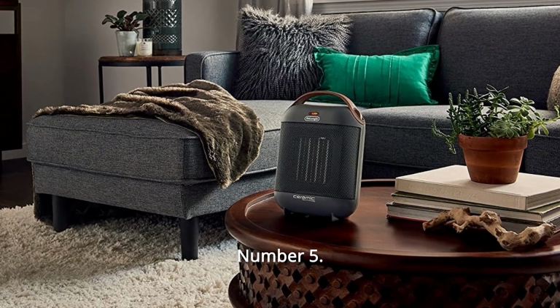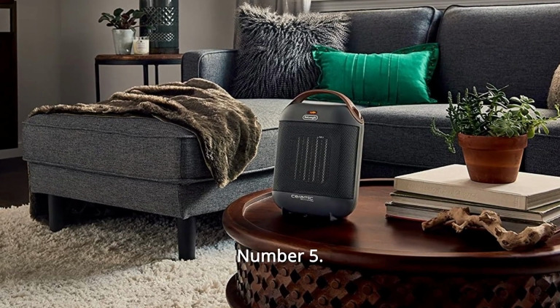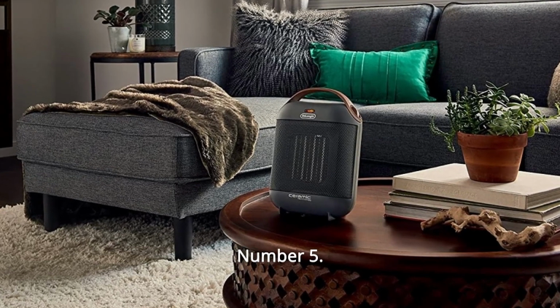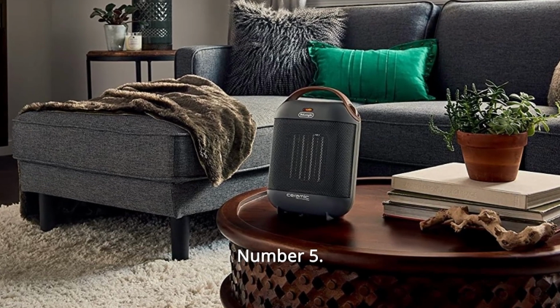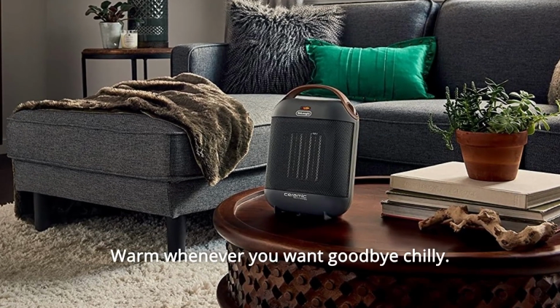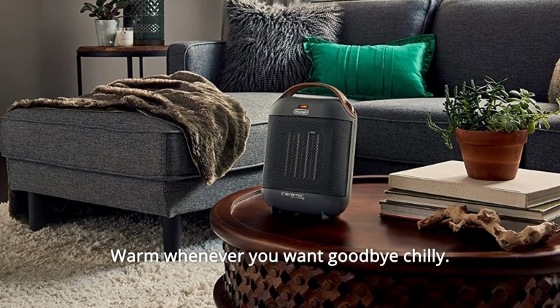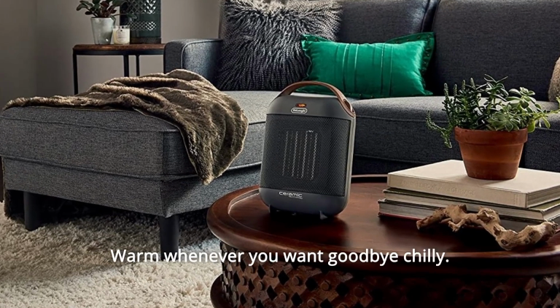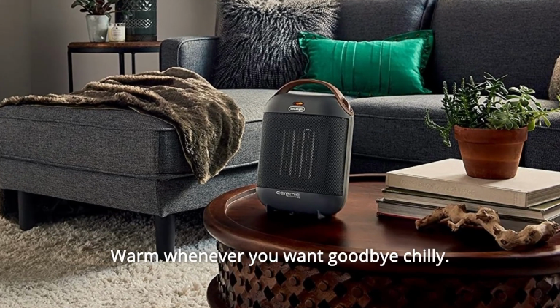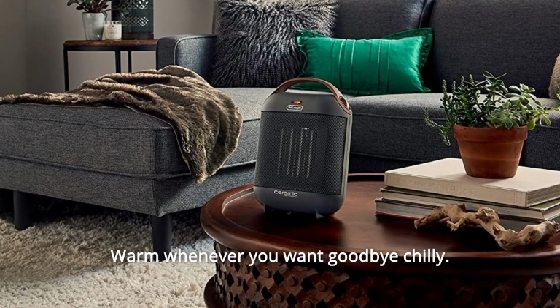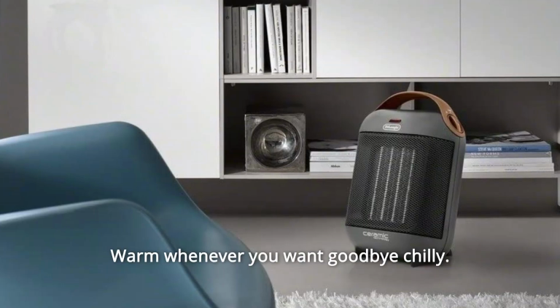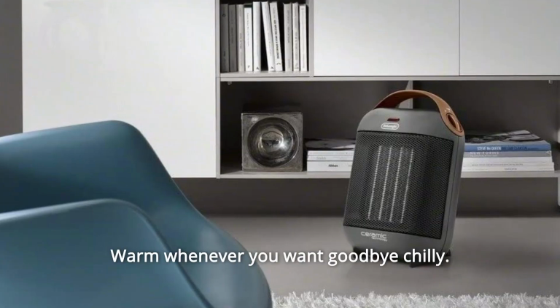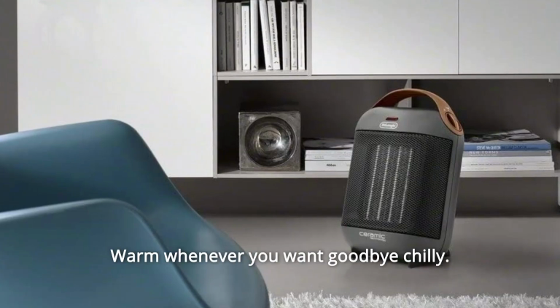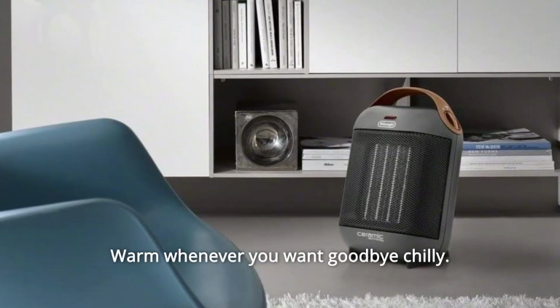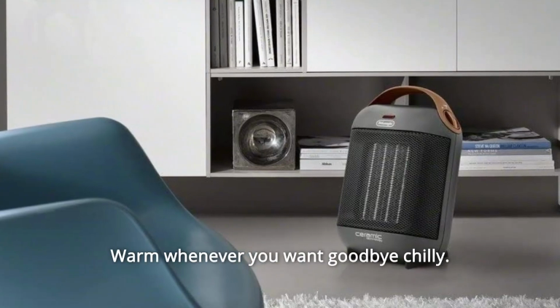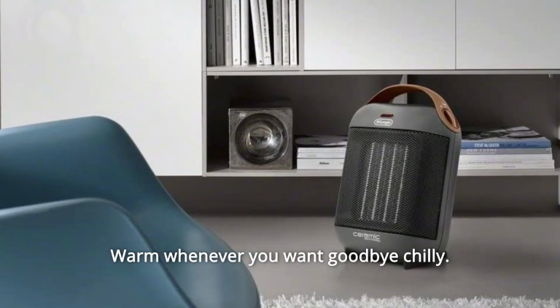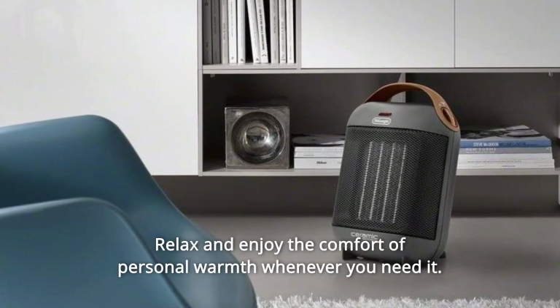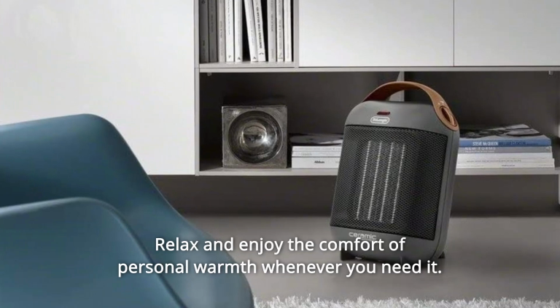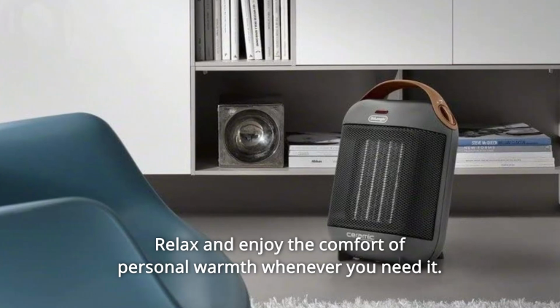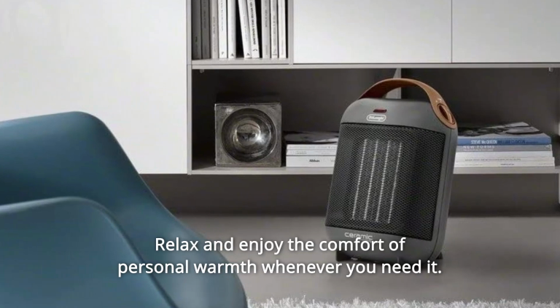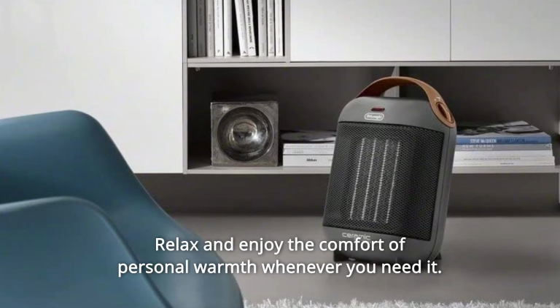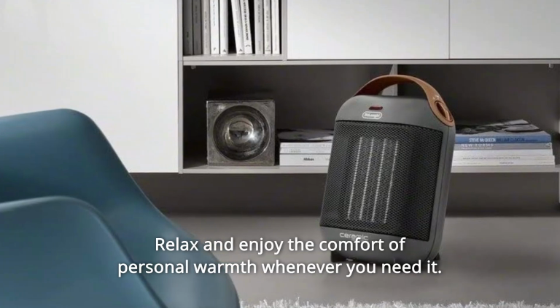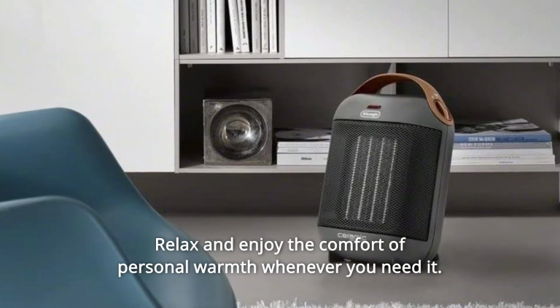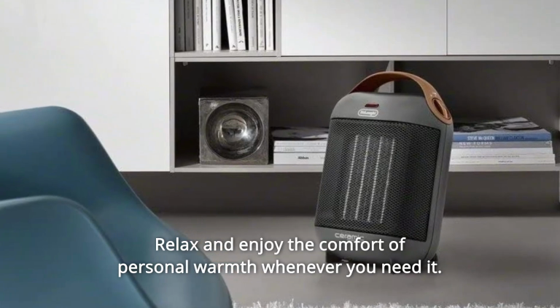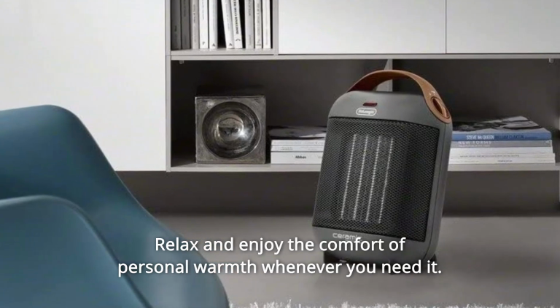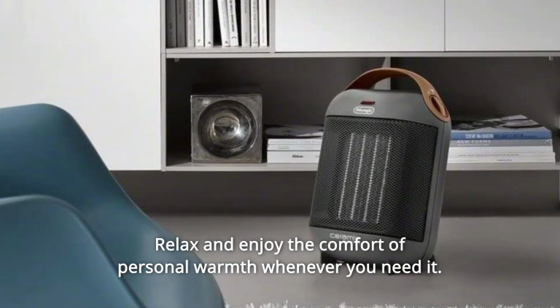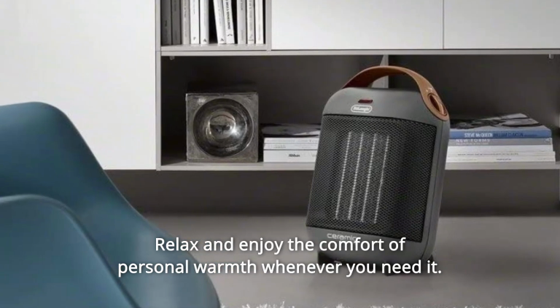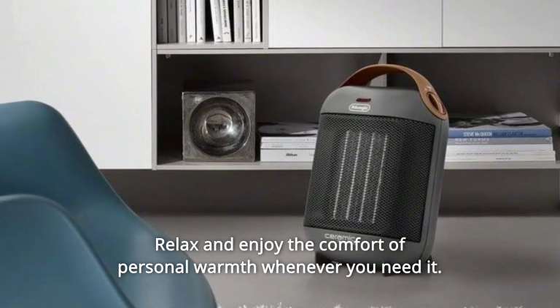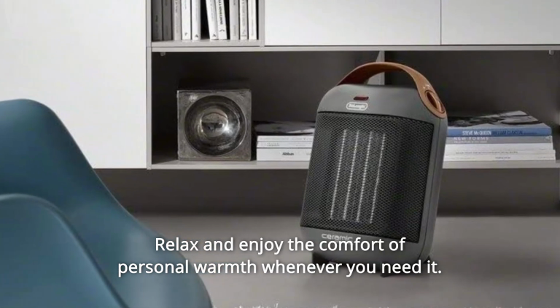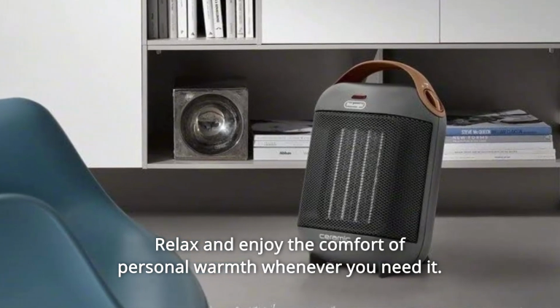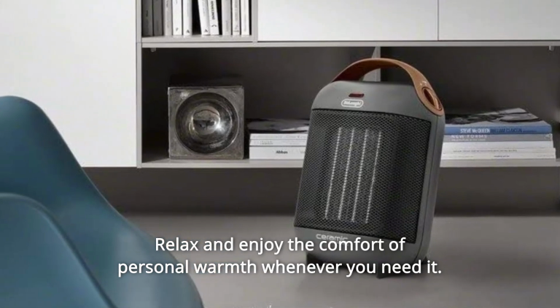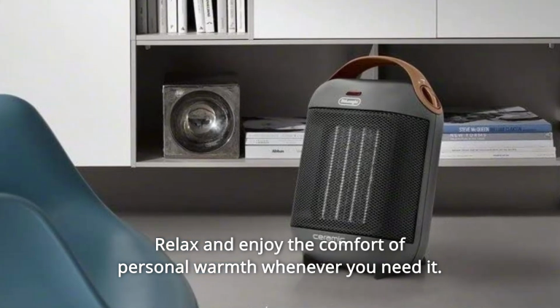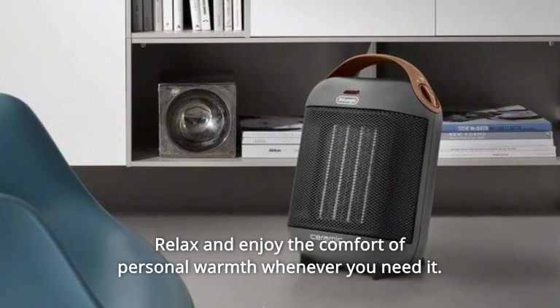Number 5: warm whenever you want. Goodbye, chilly. Relax and enjoy the comfort of personal warmth whenever you need it.